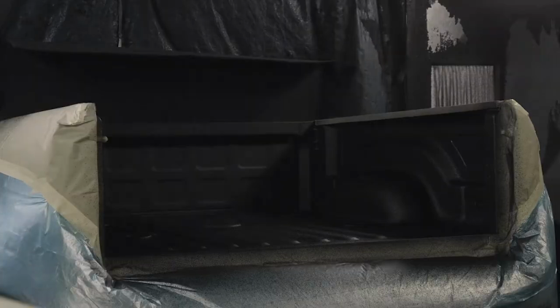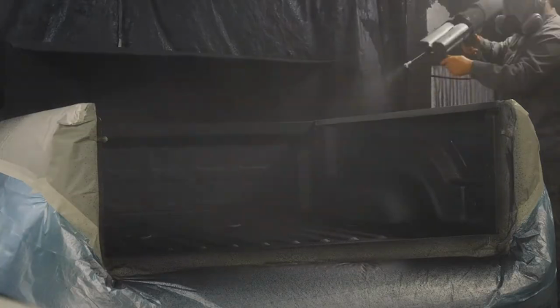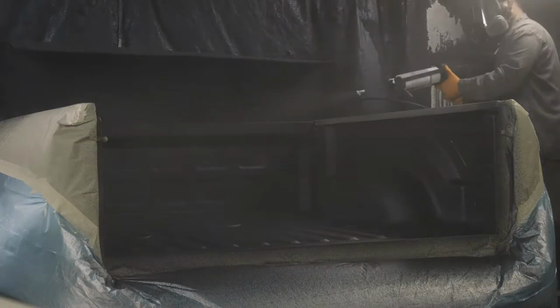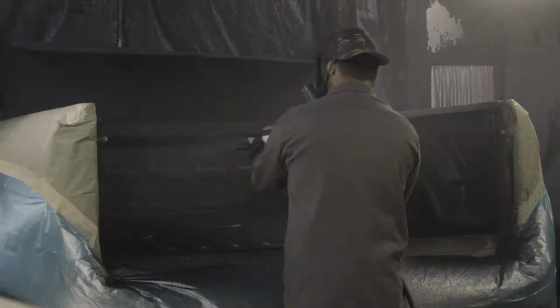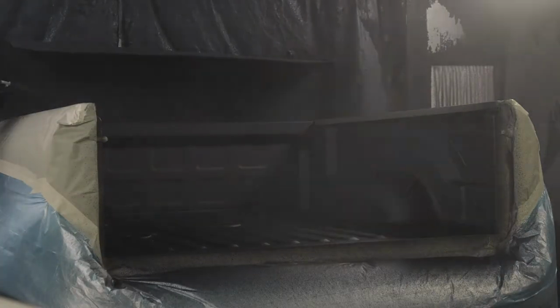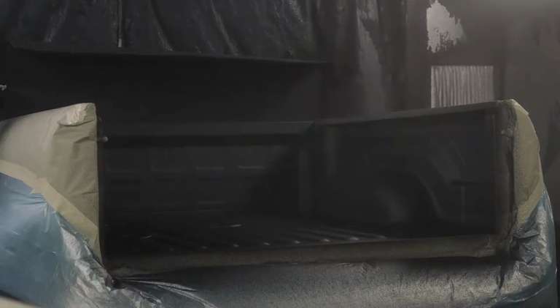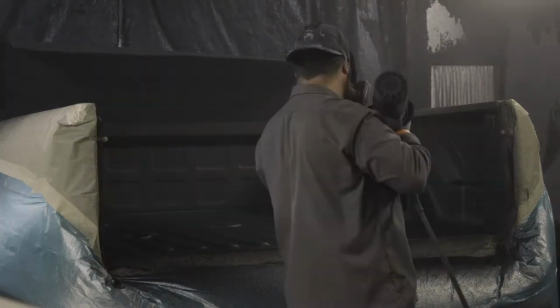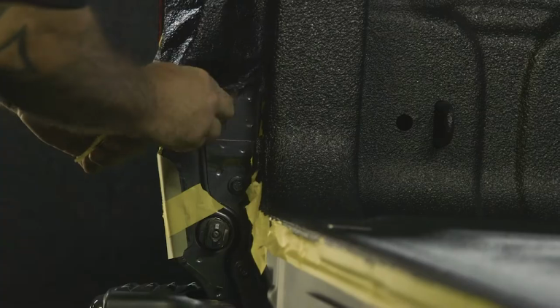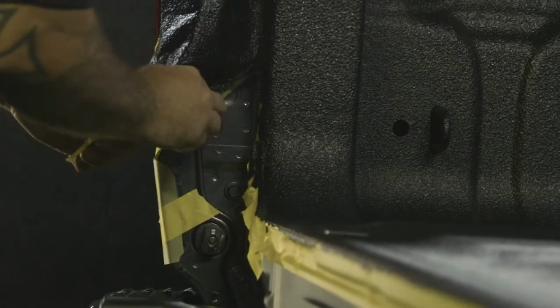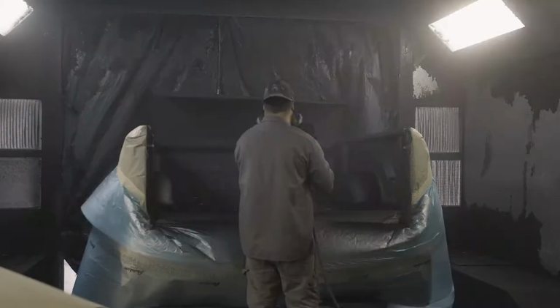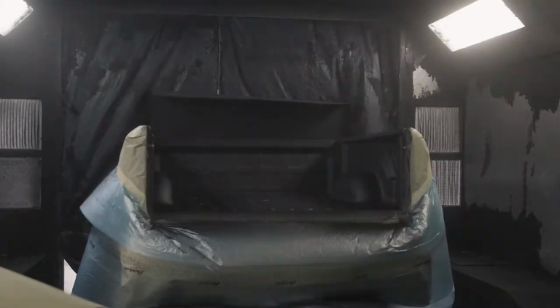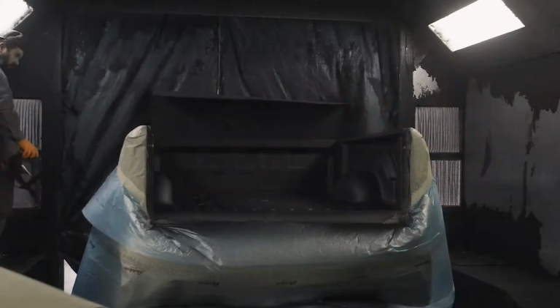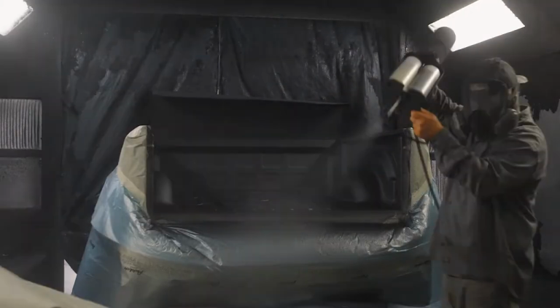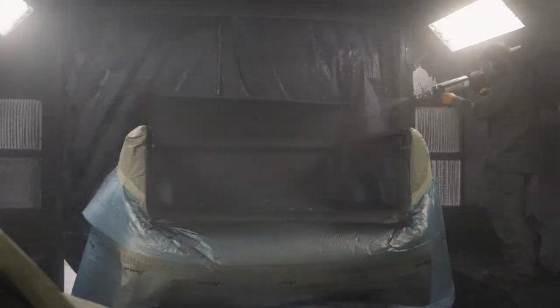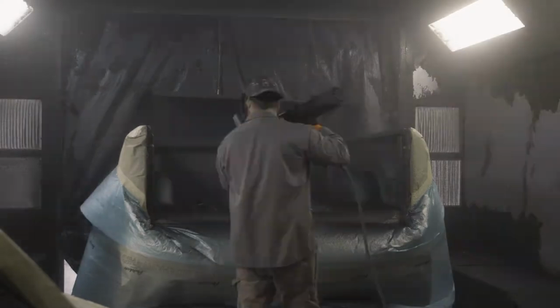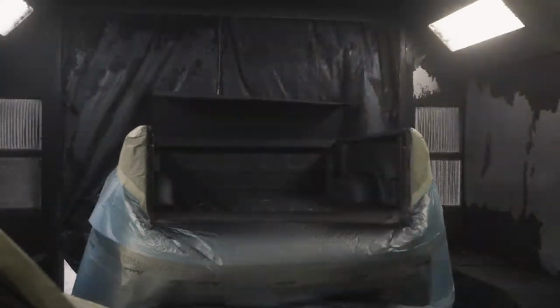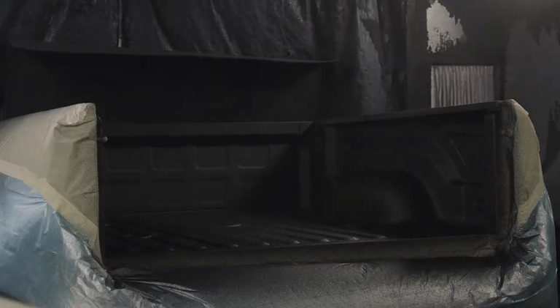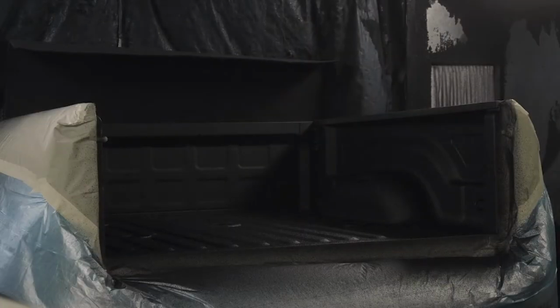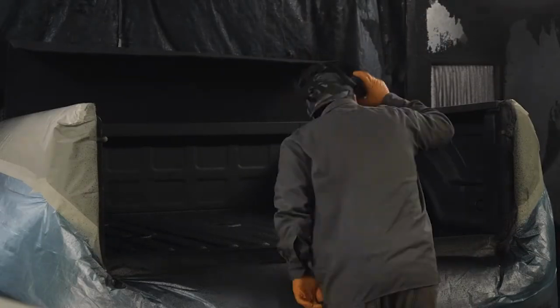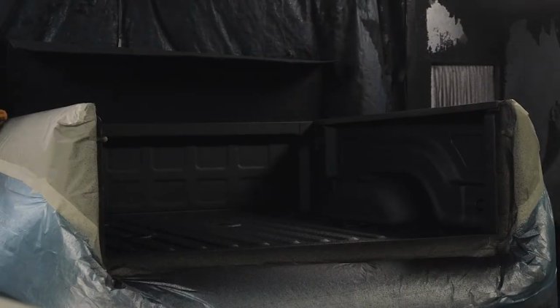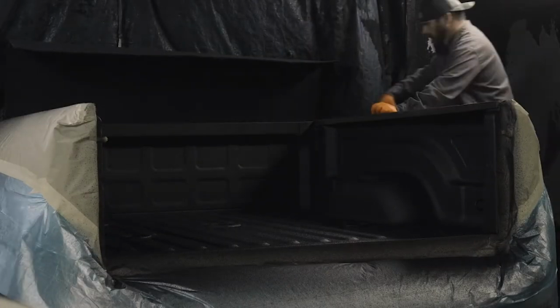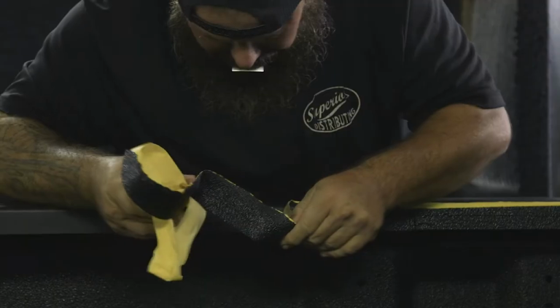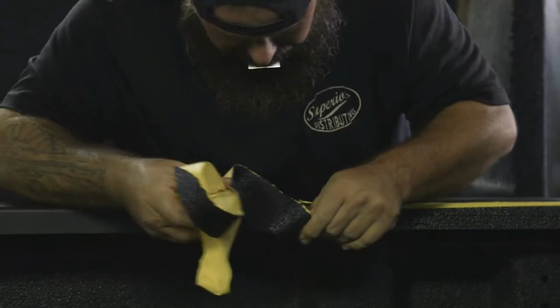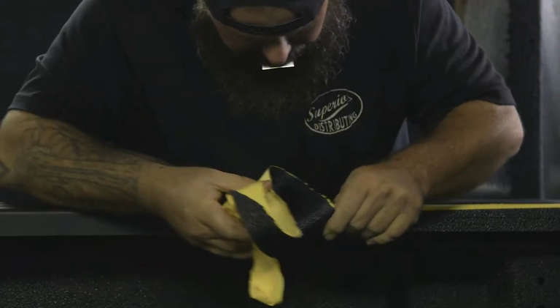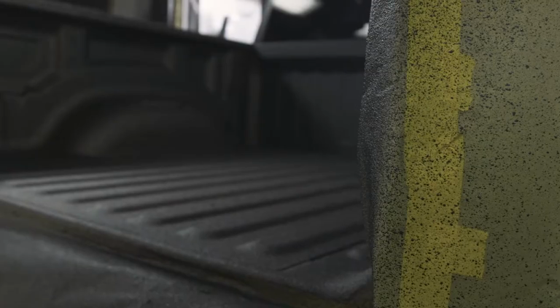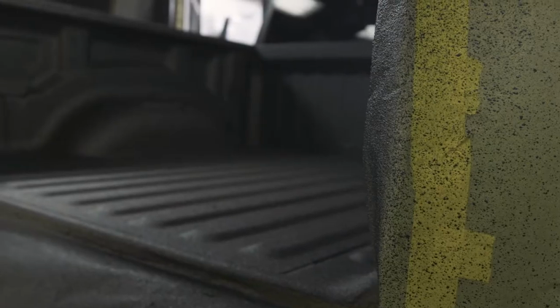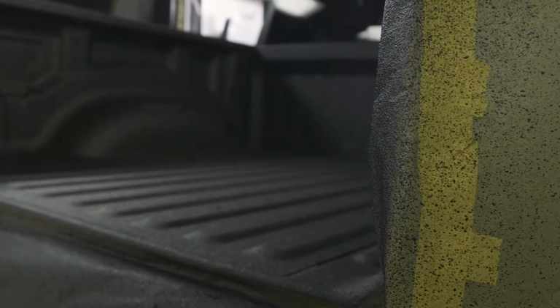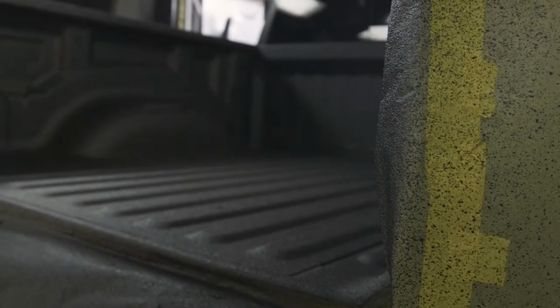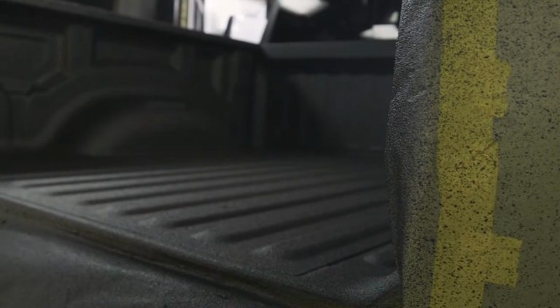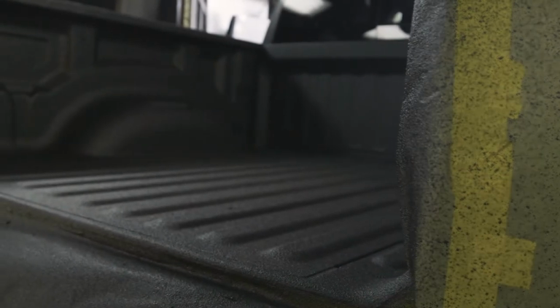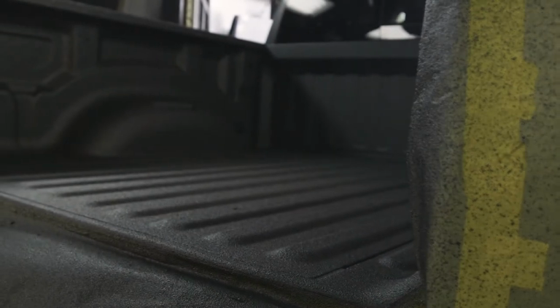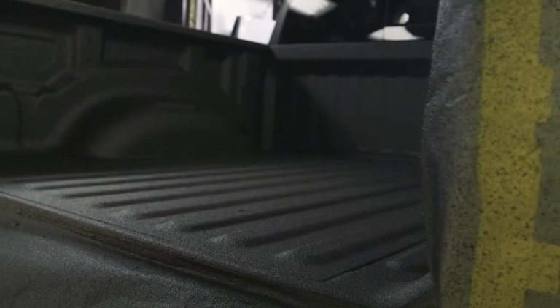If you're using your bed, spray-in bed liner is a must-have. They're tough, they're long-lasting, they look good, they can take a beating.